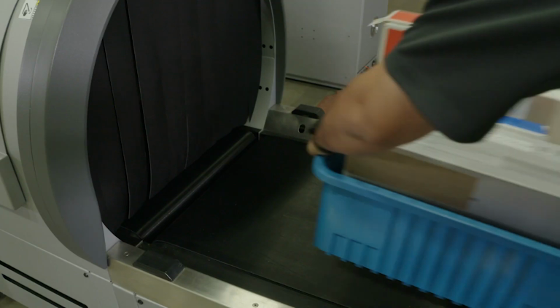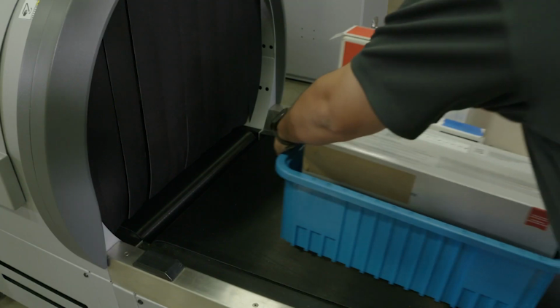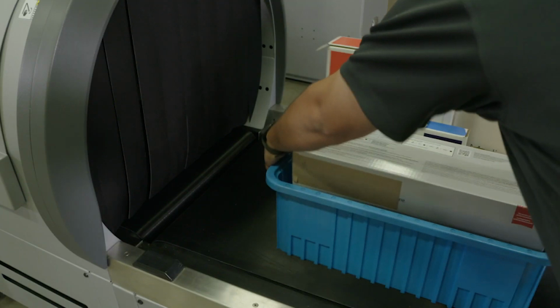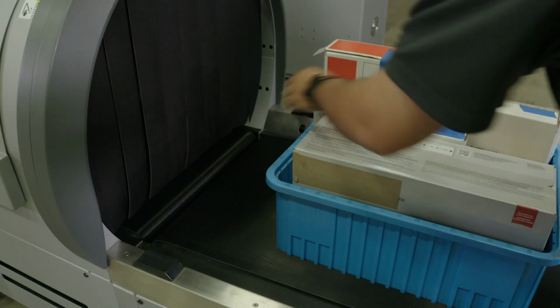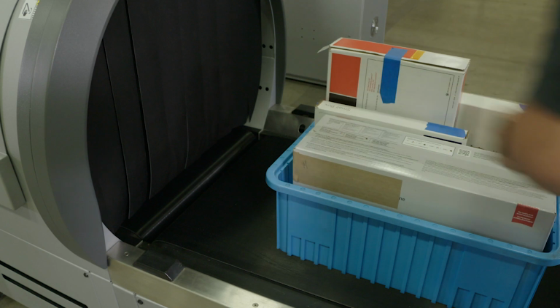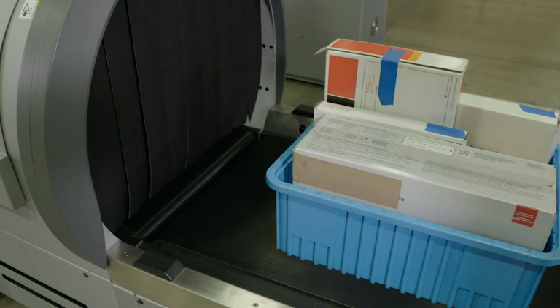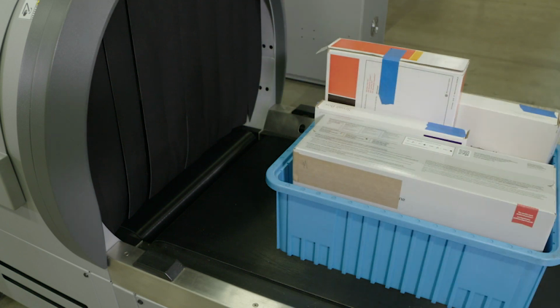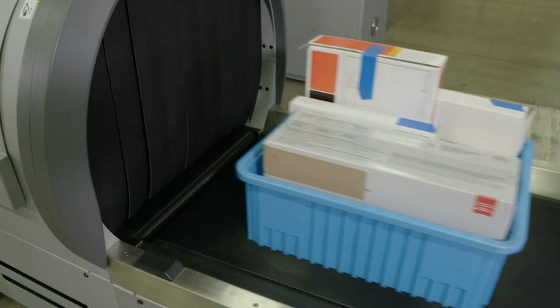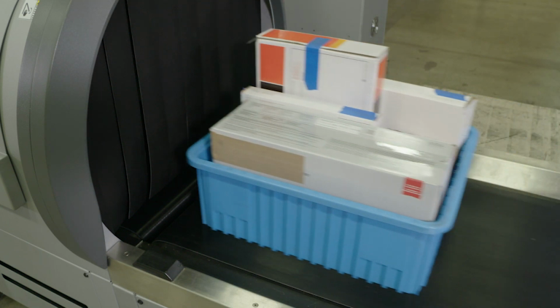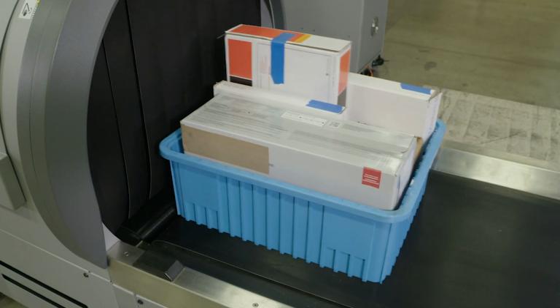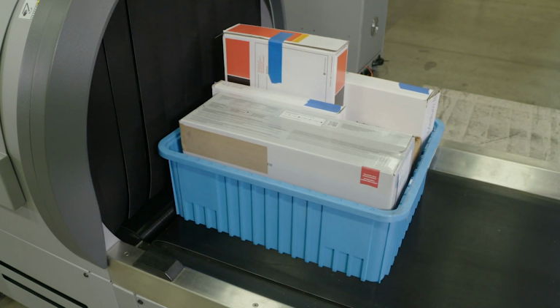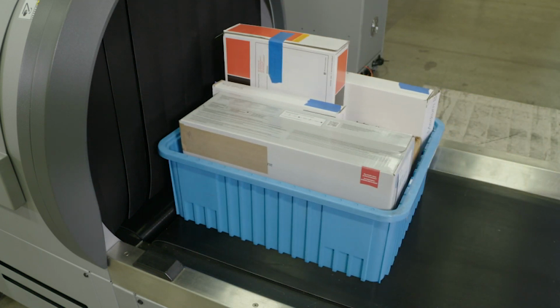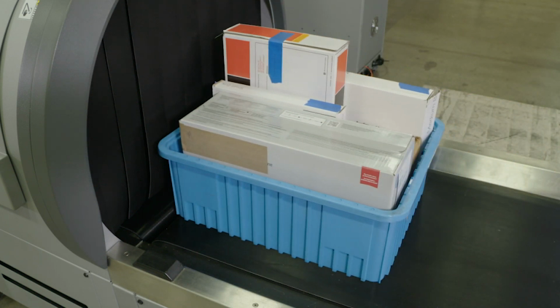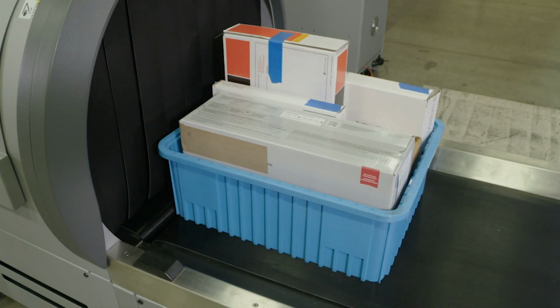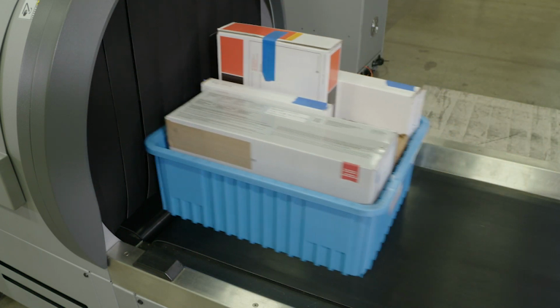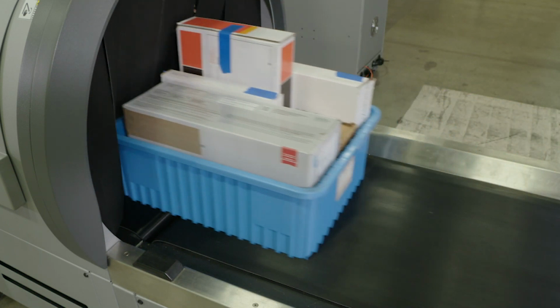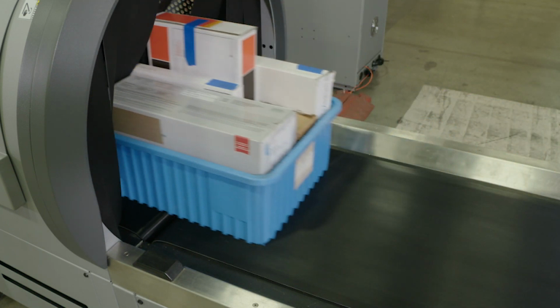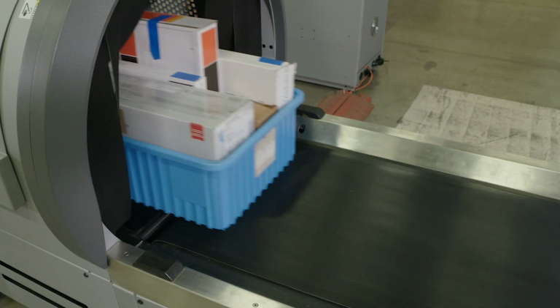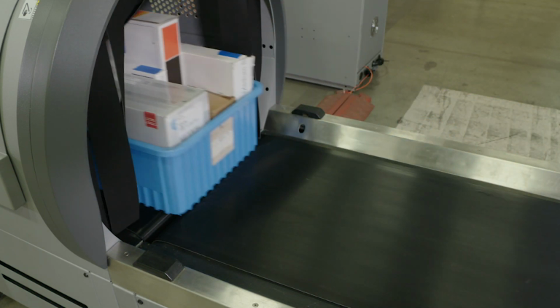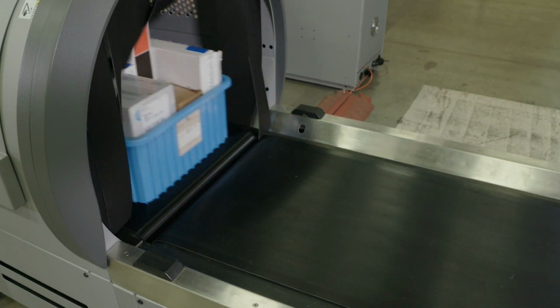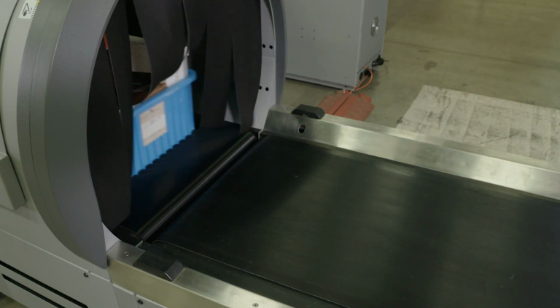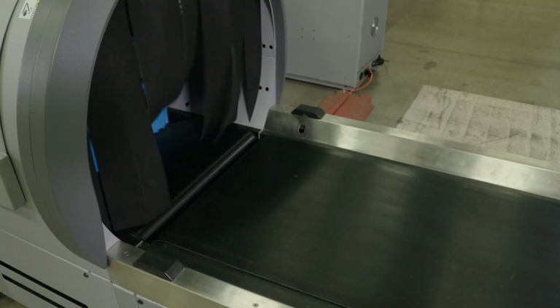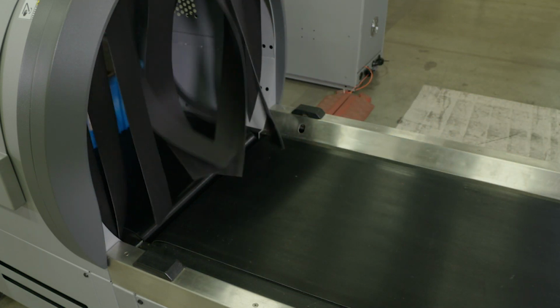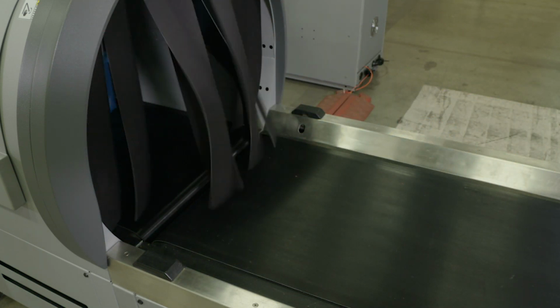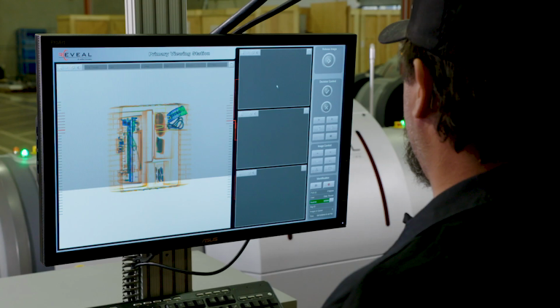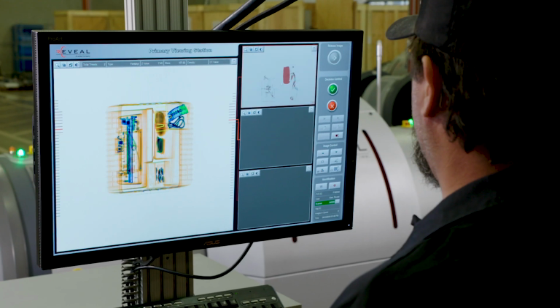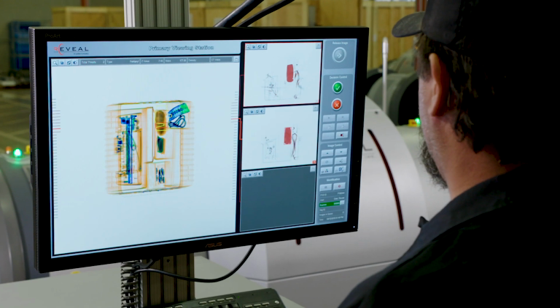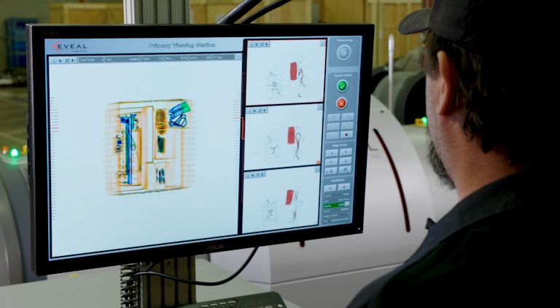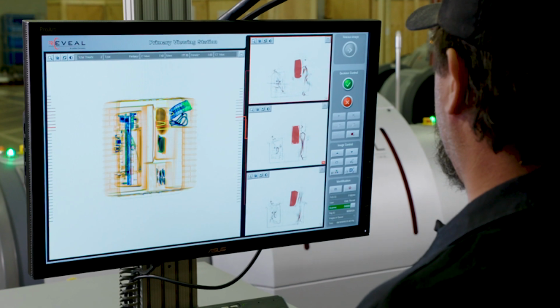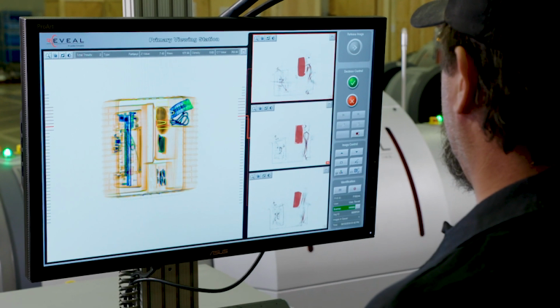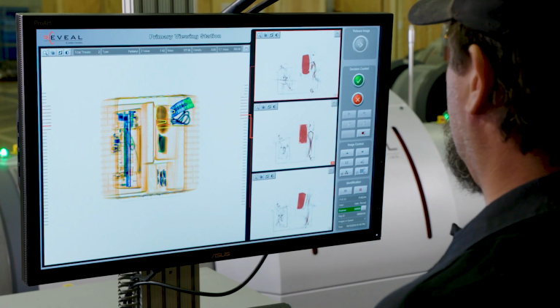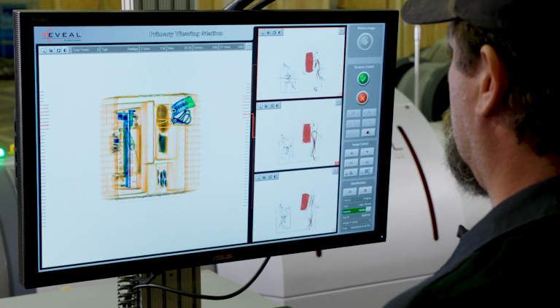Now Reveal can be used to examine shipments at mail and express courier facilities to detect narcotics, like opioids.